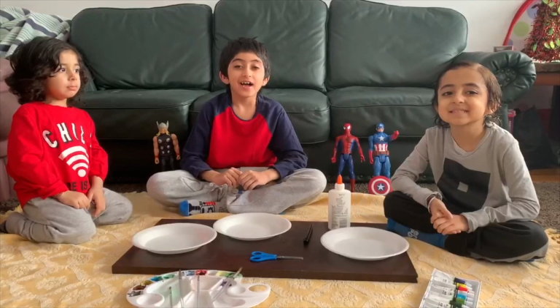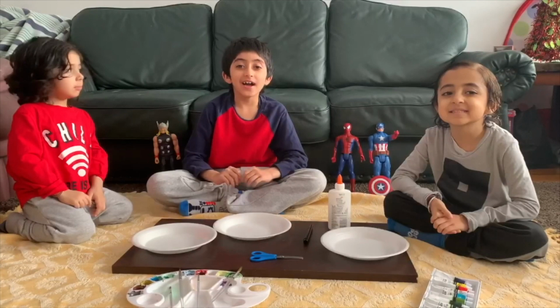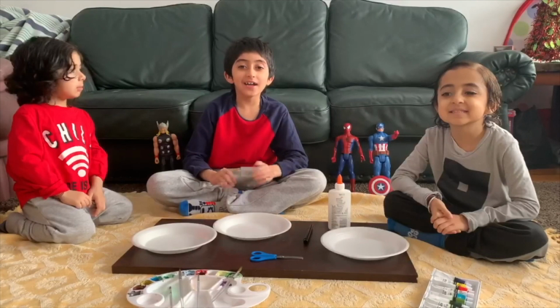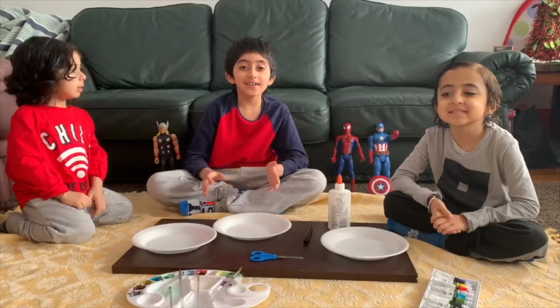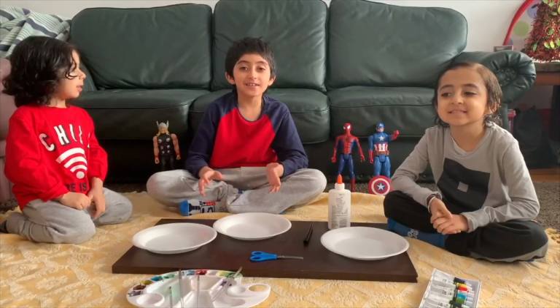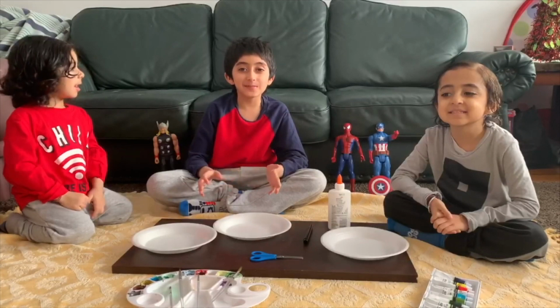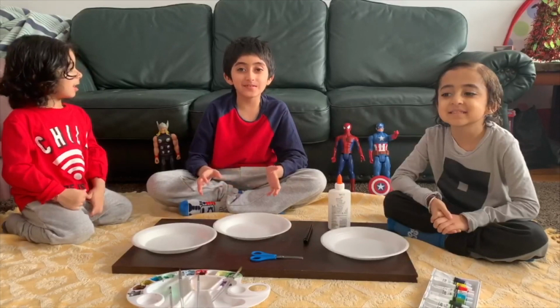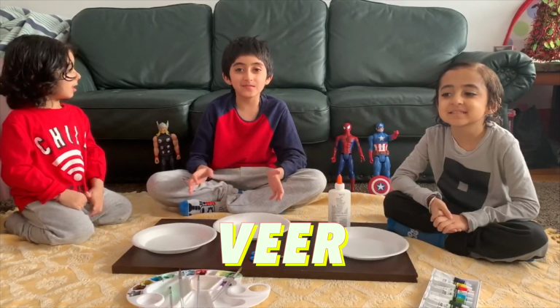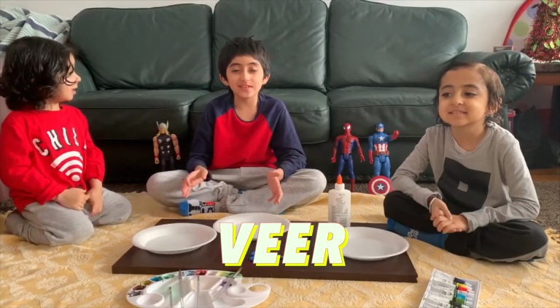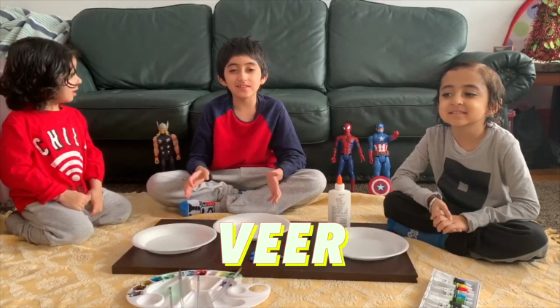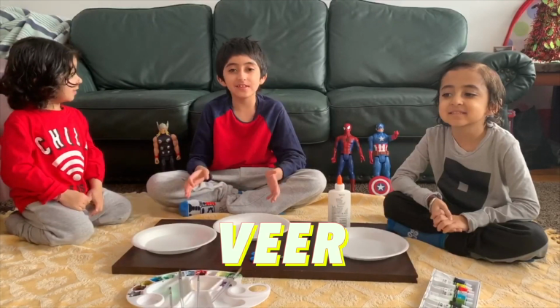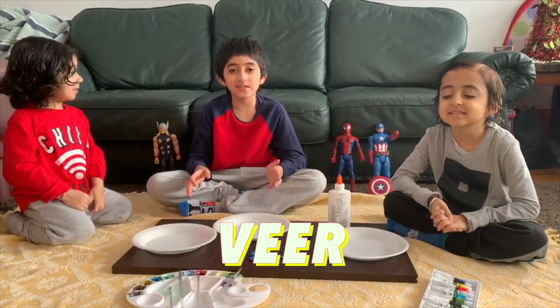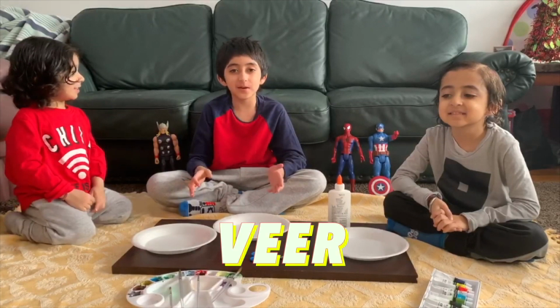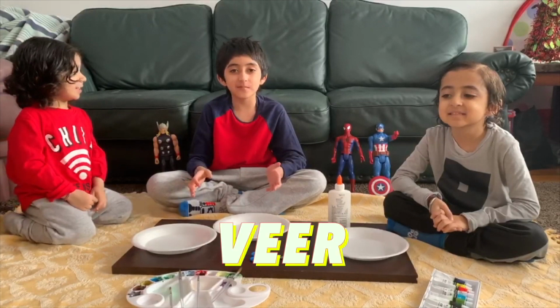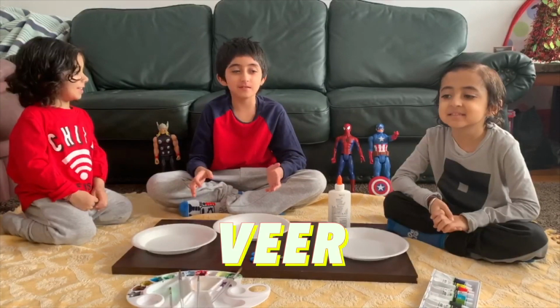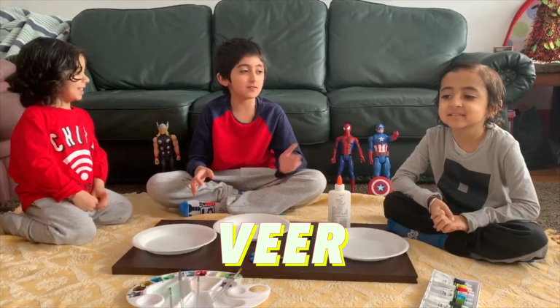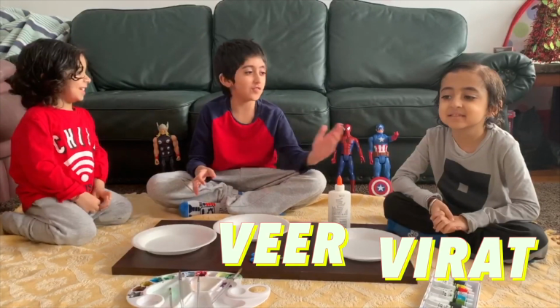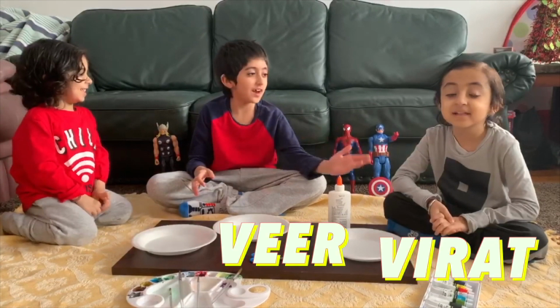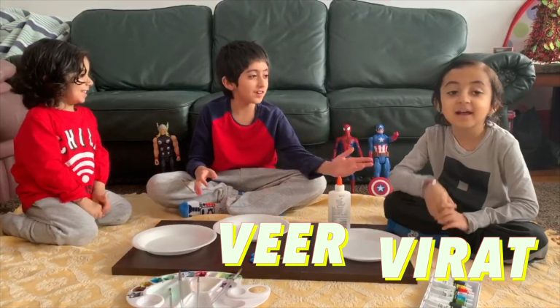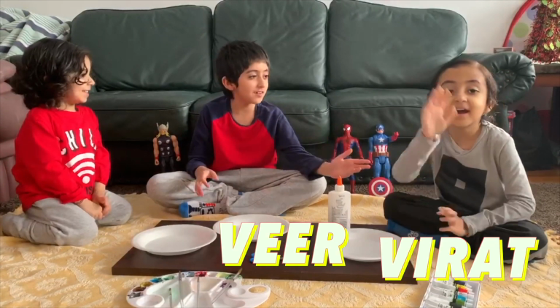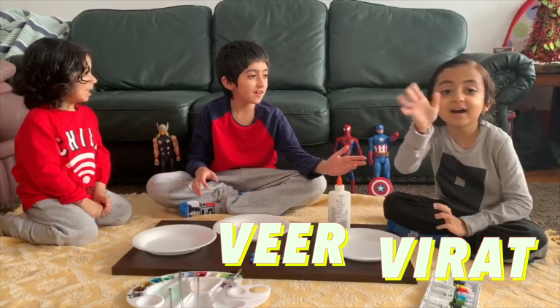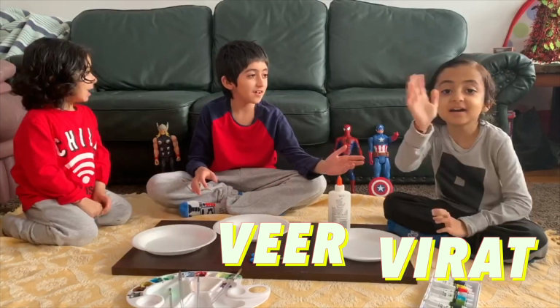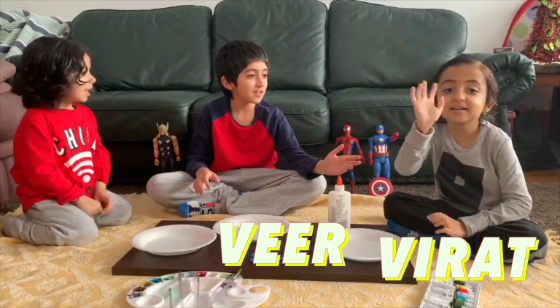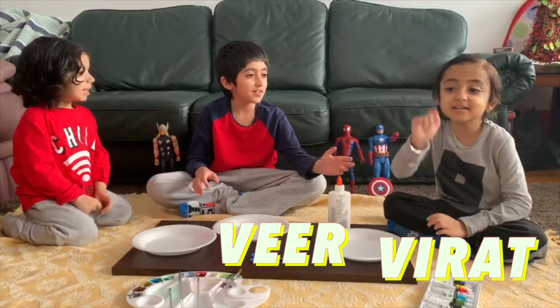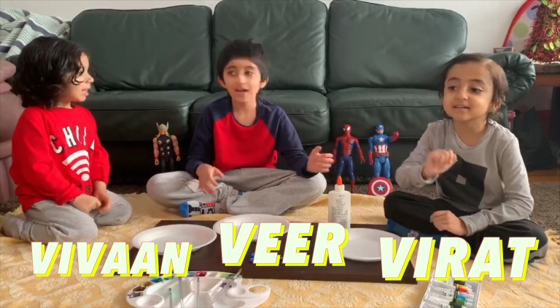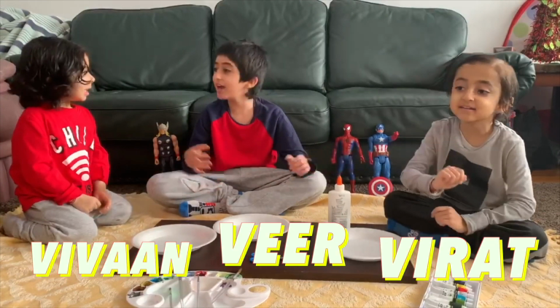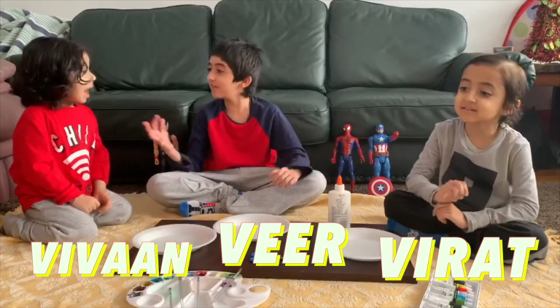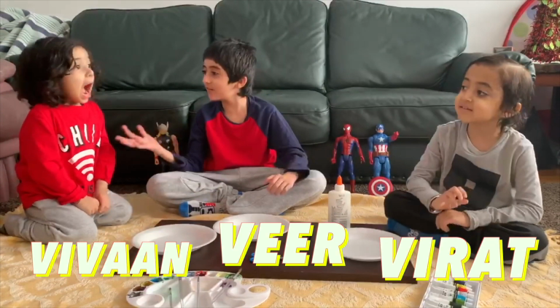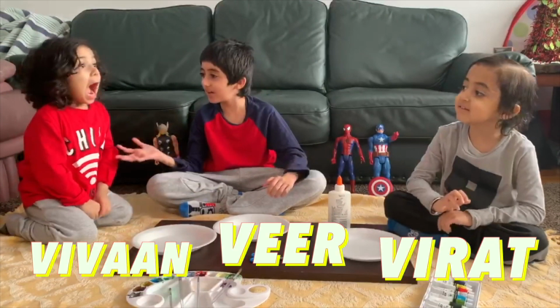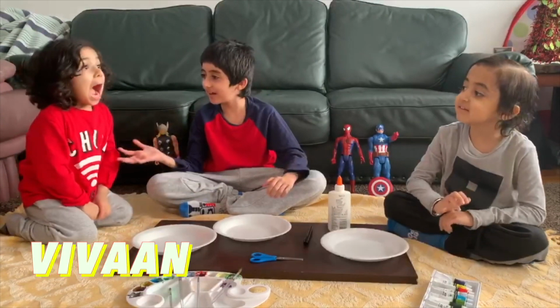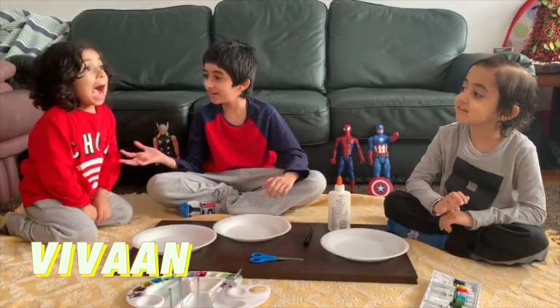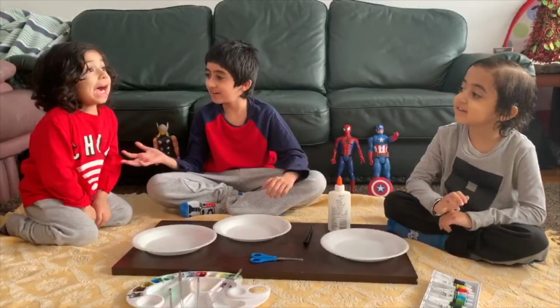Hi, it's me and Vee. These are my brothers, Vidar. Hi. And Viva. Mama!